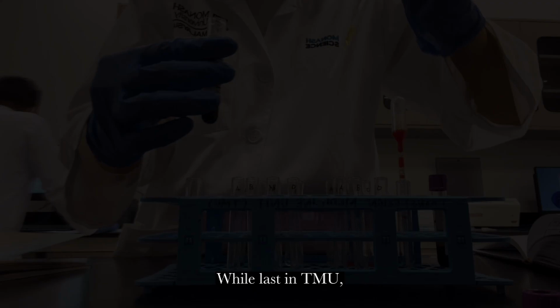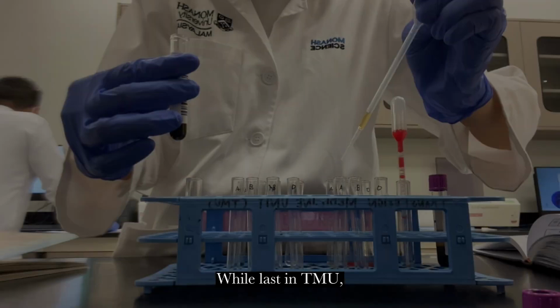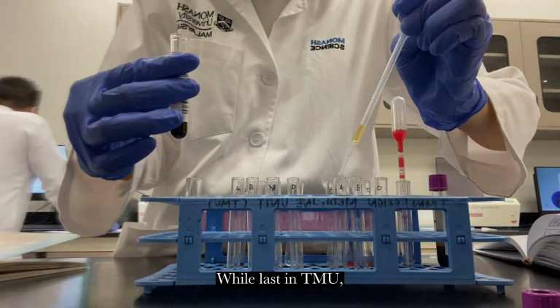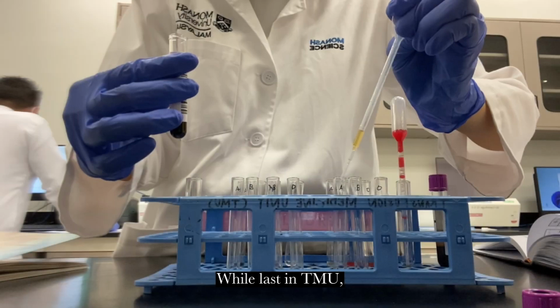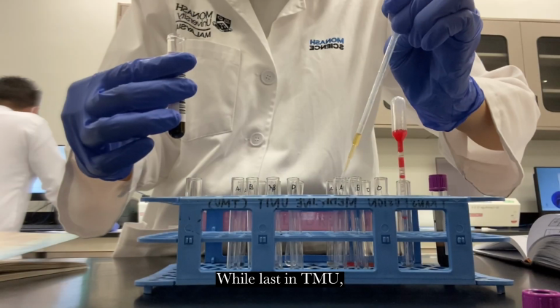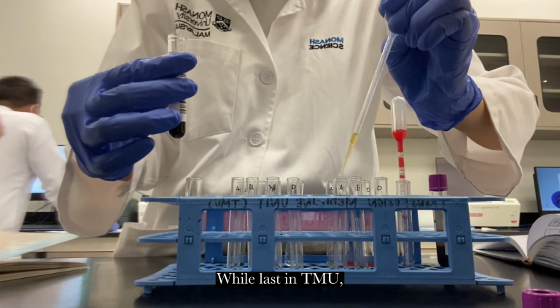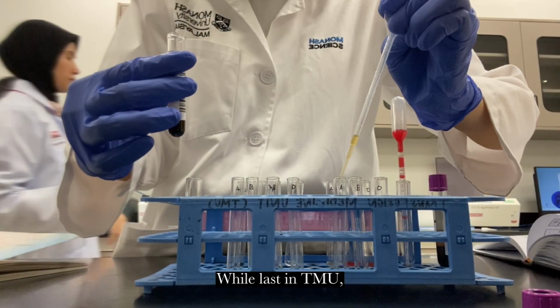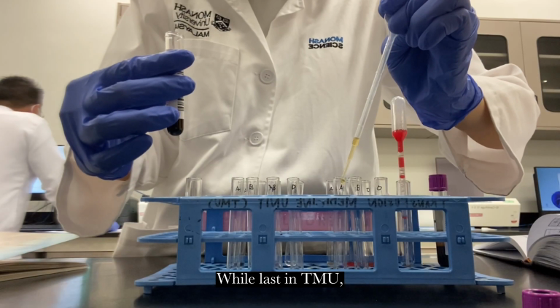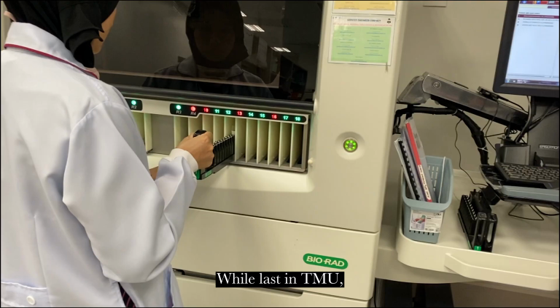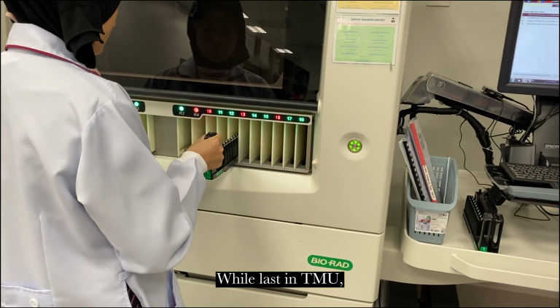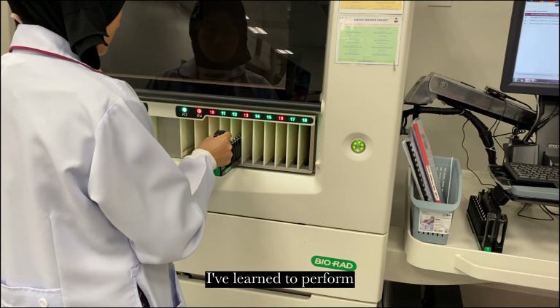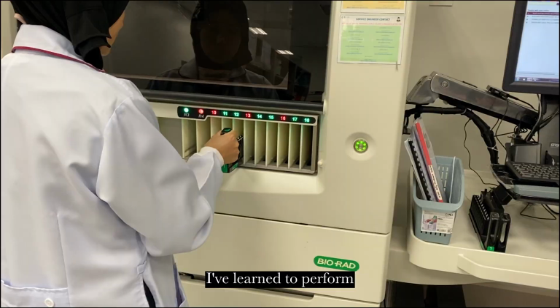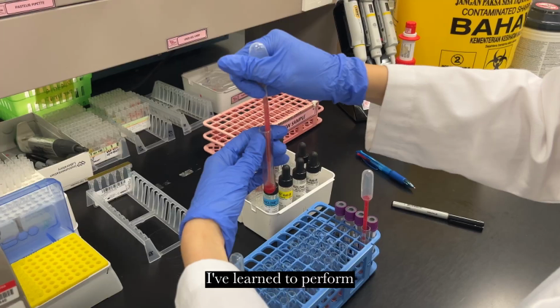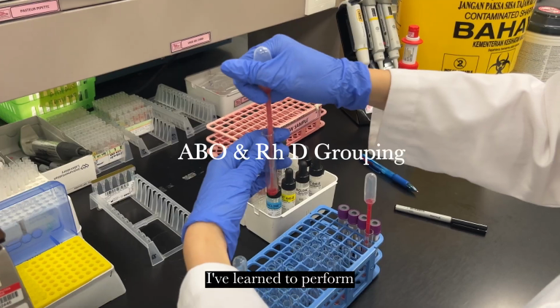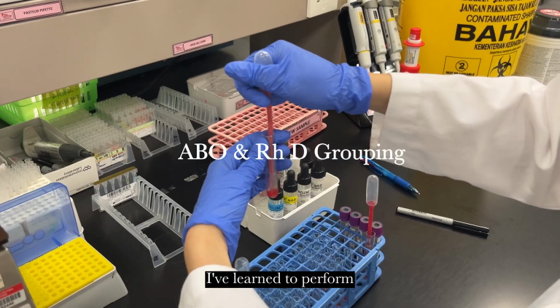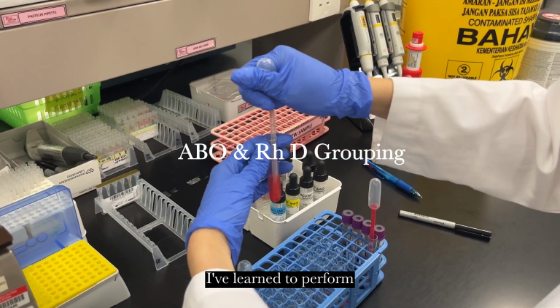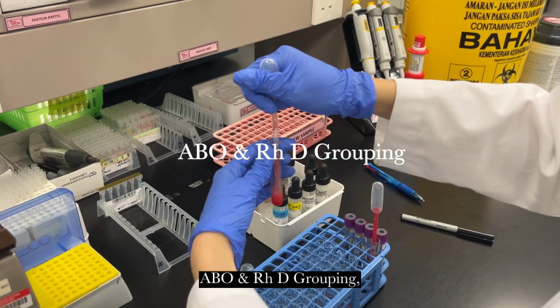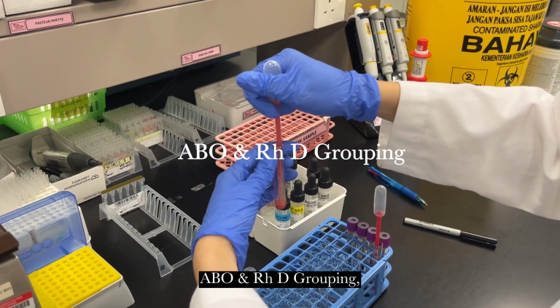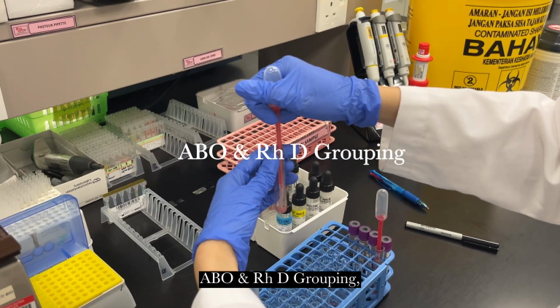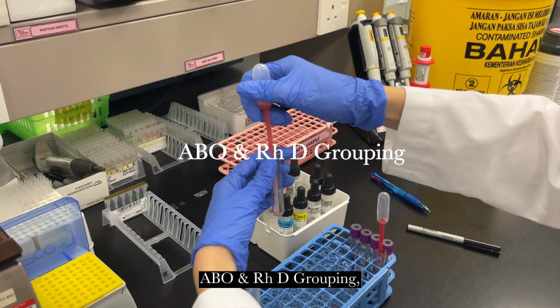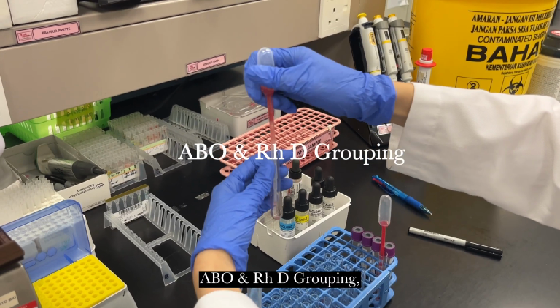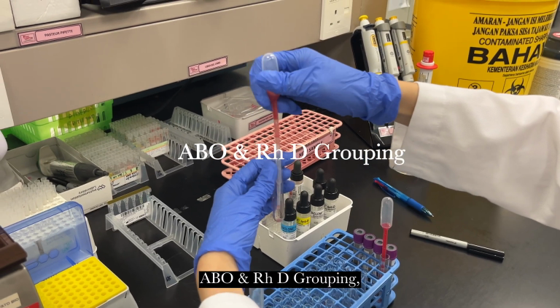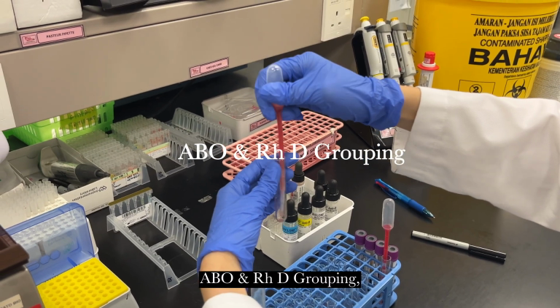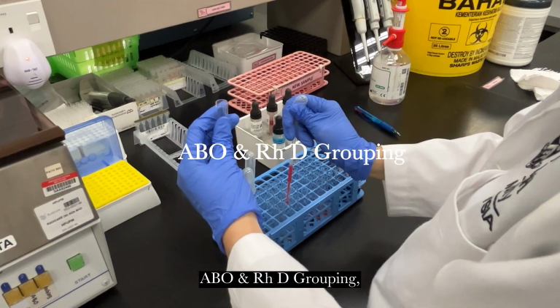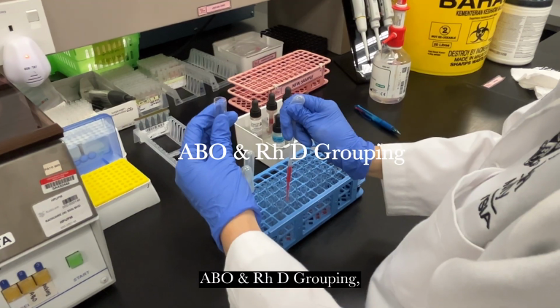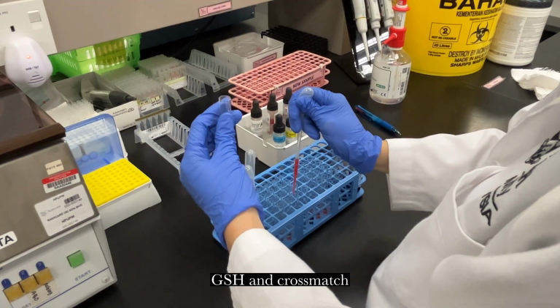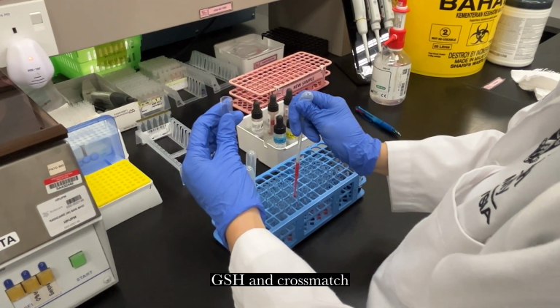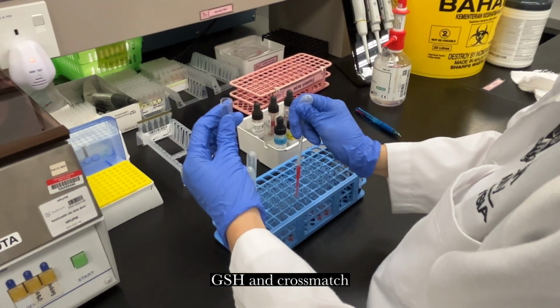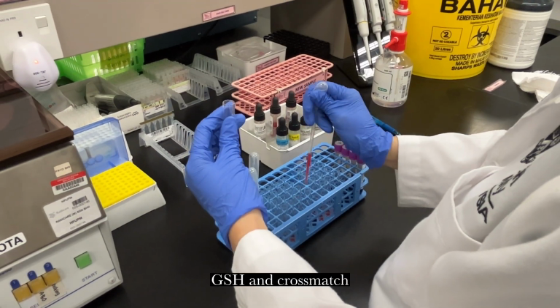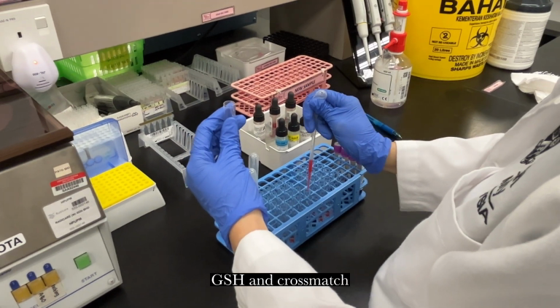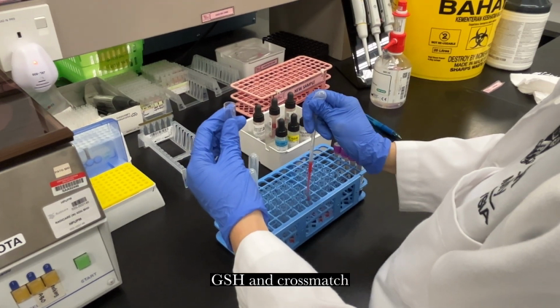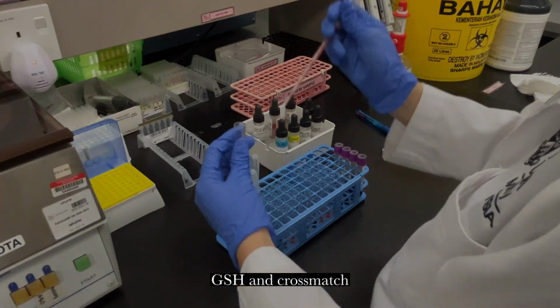While in the transfusion medical unit, I learned to perform ABO and RhD grouping, antibody screening, and crossmatching.